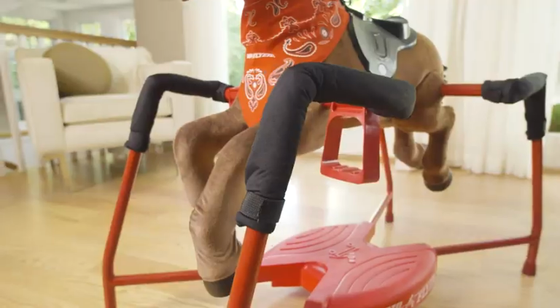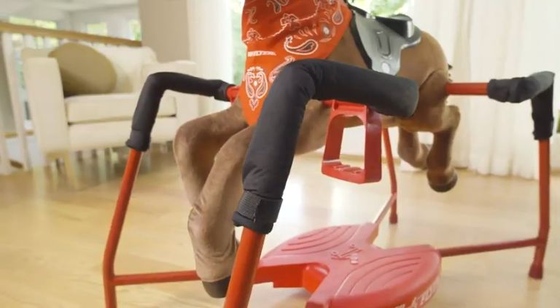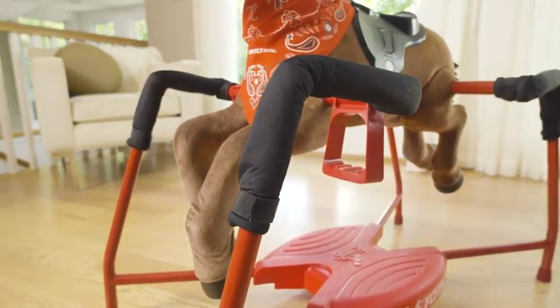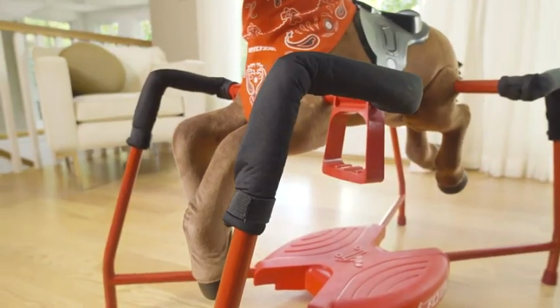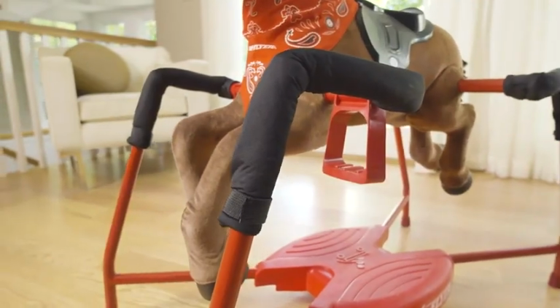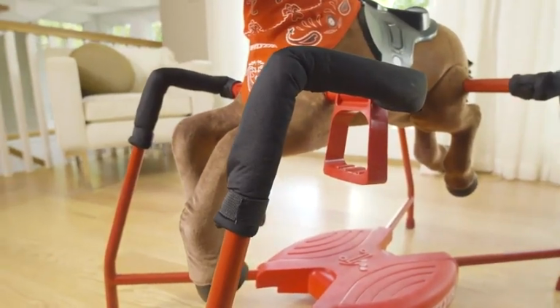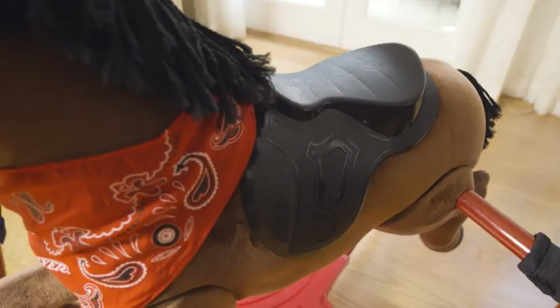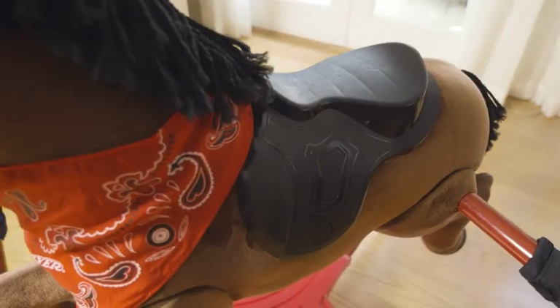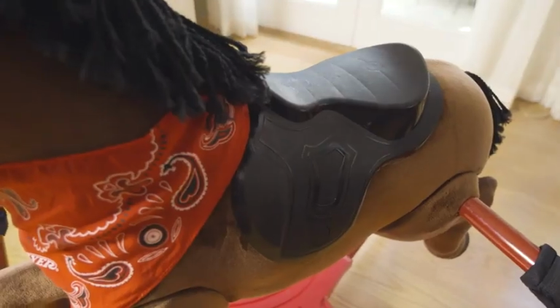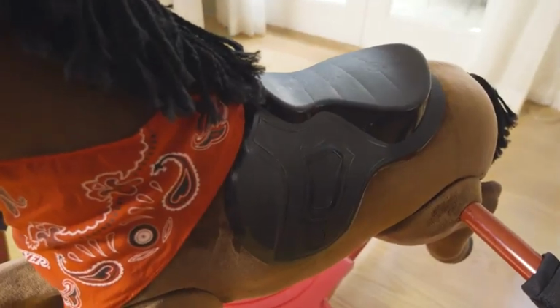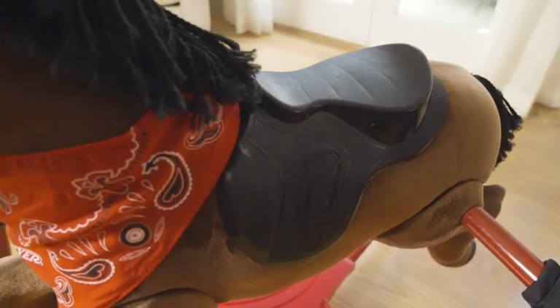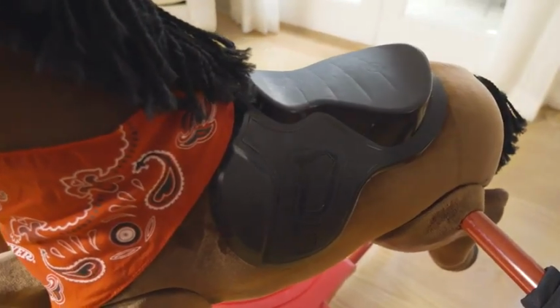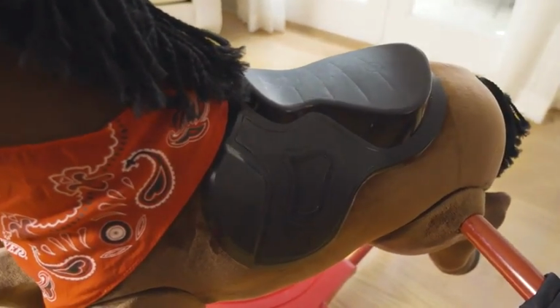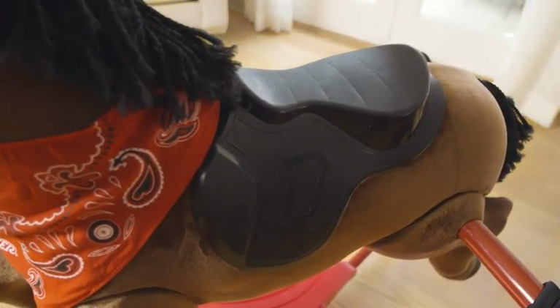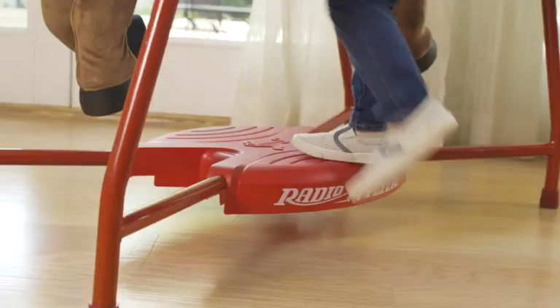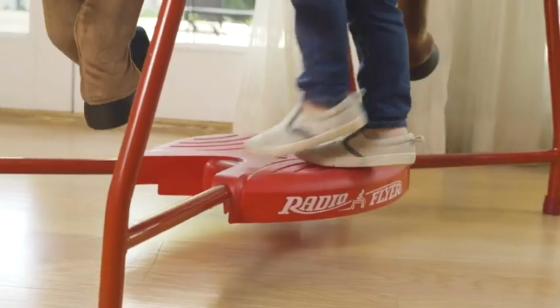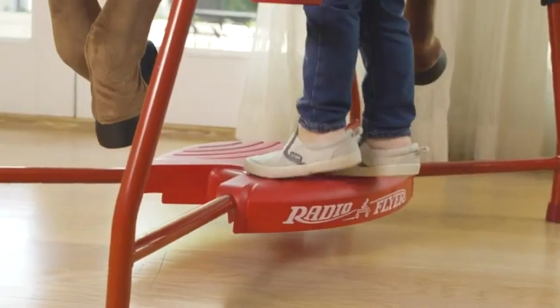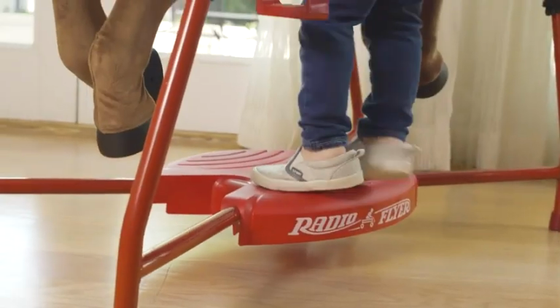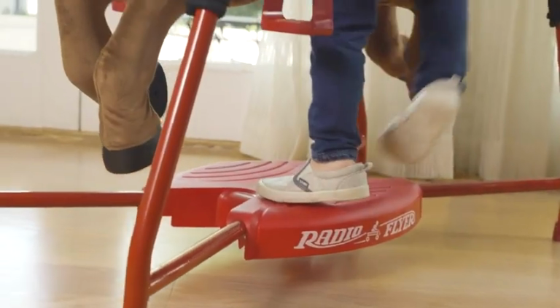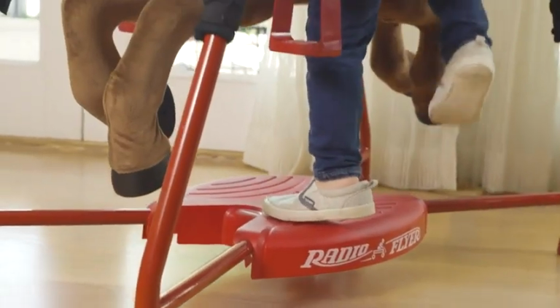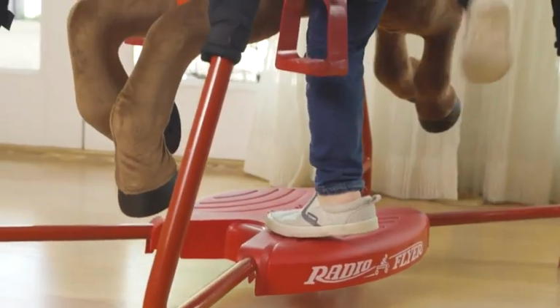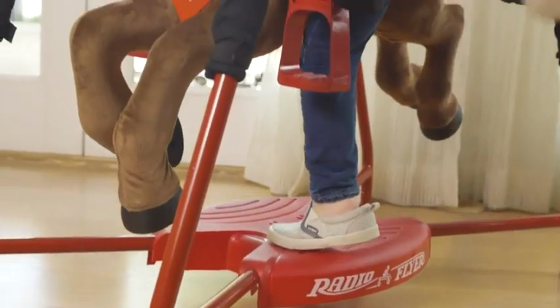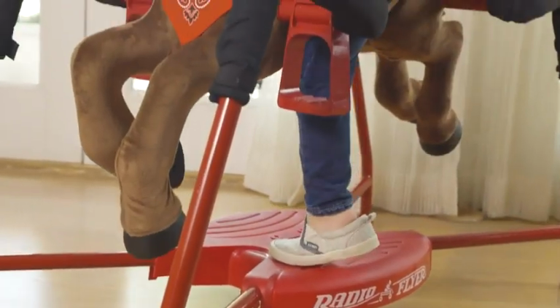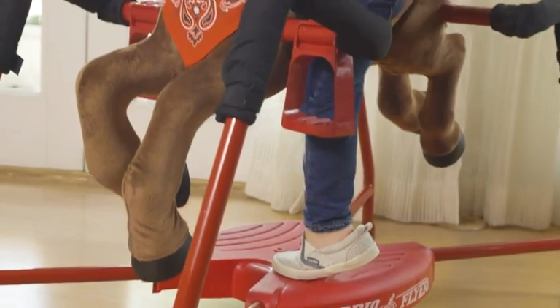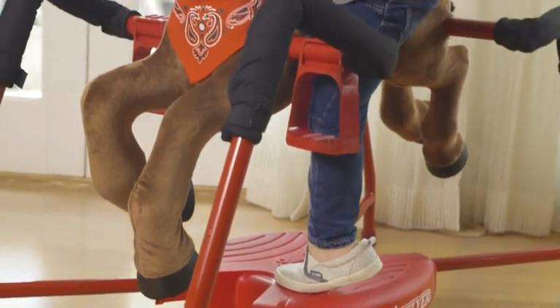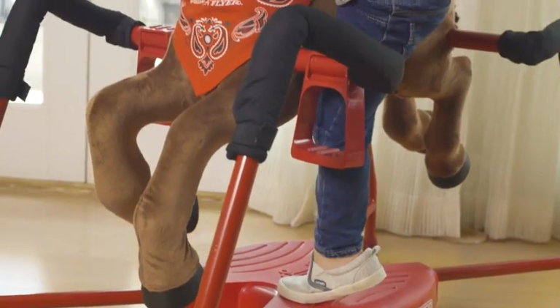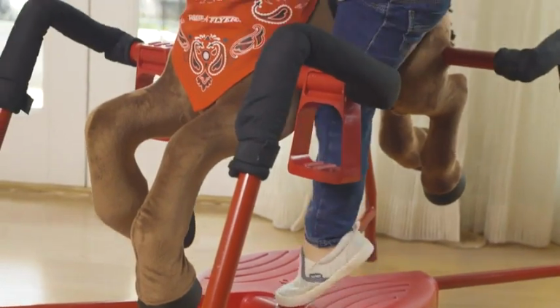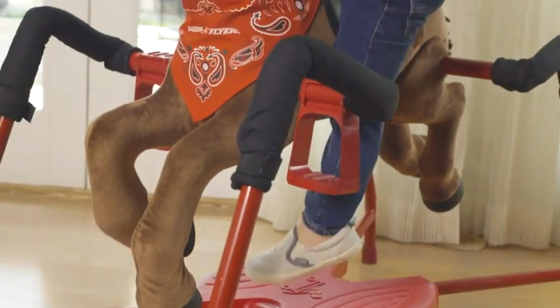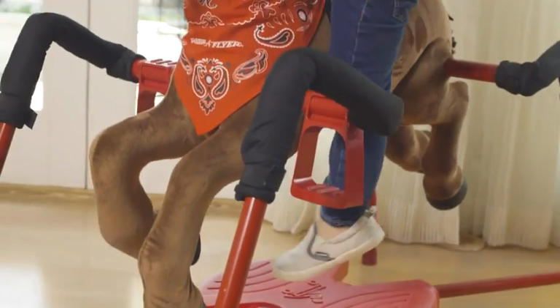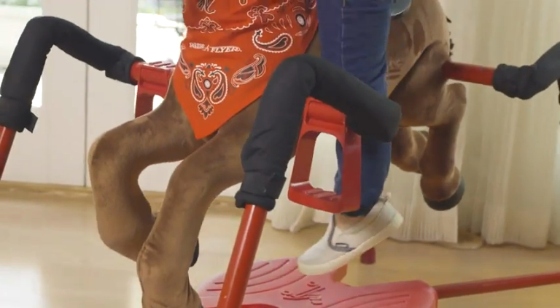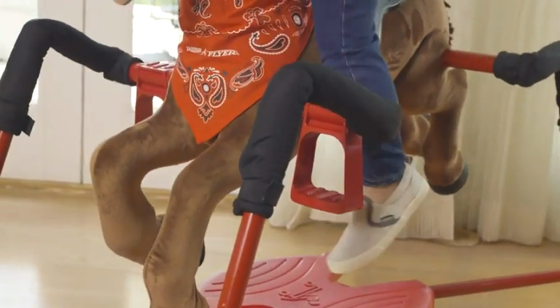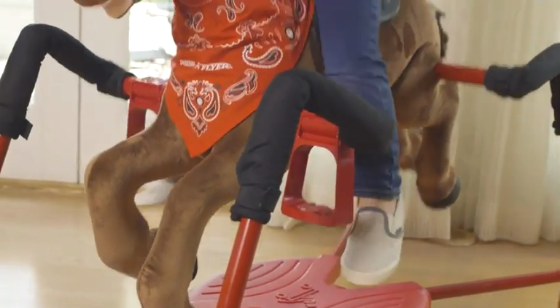The spring covers, ergonomic riding saddle, and patented Easy Climb Step provide maximum safety.